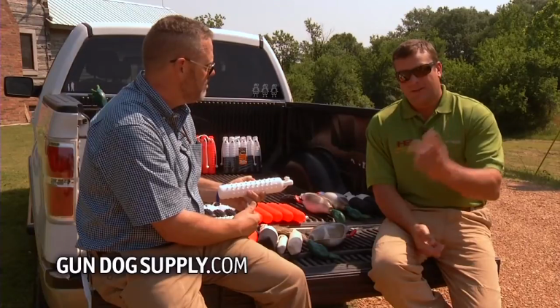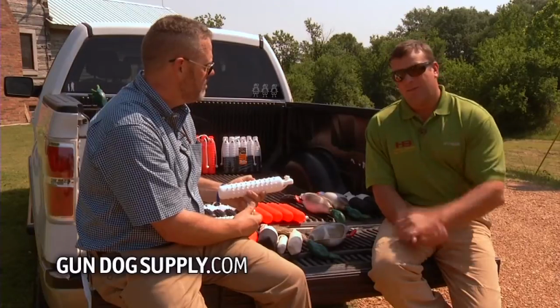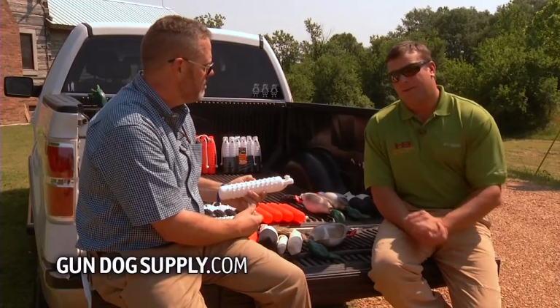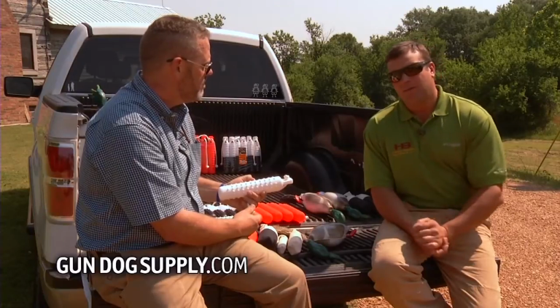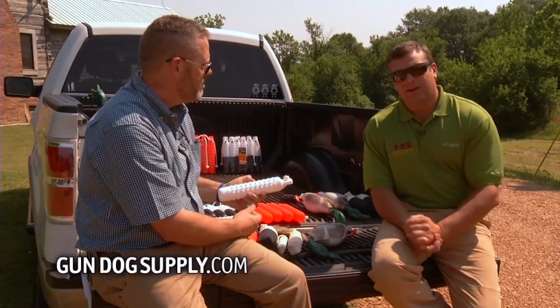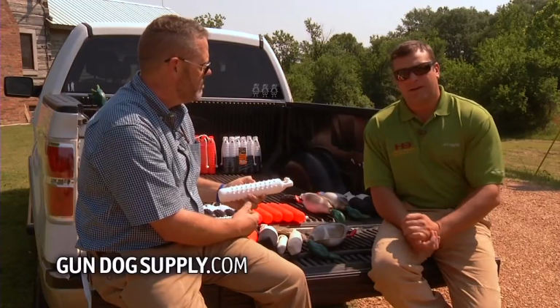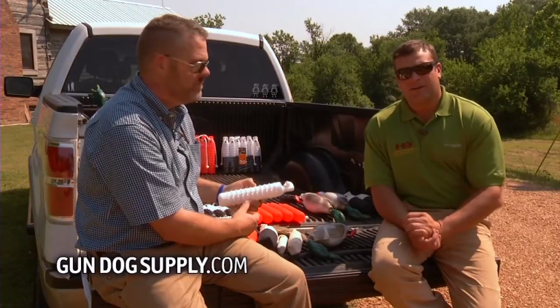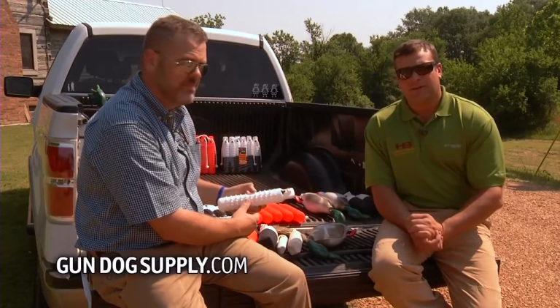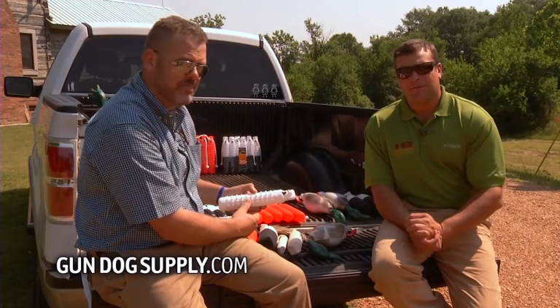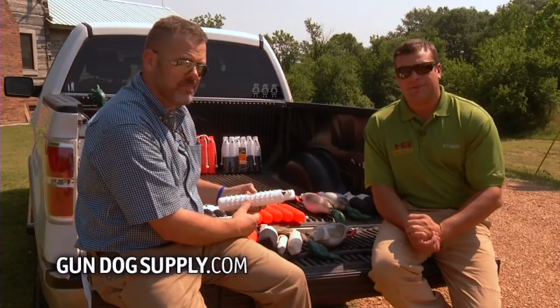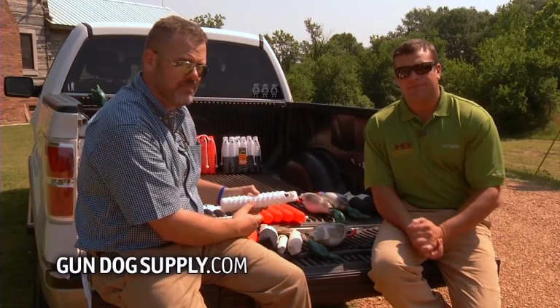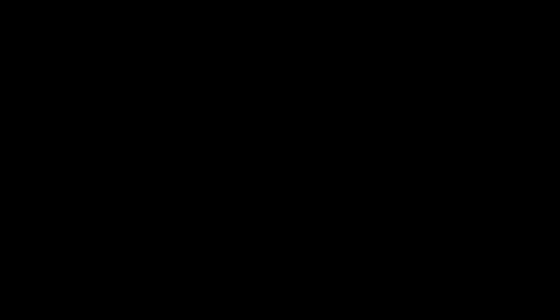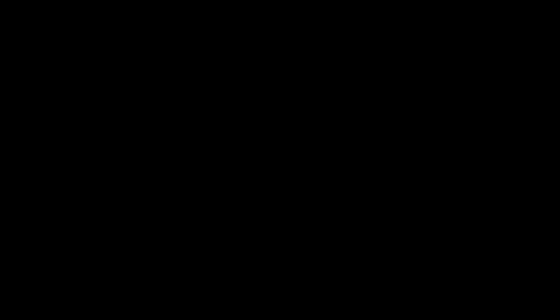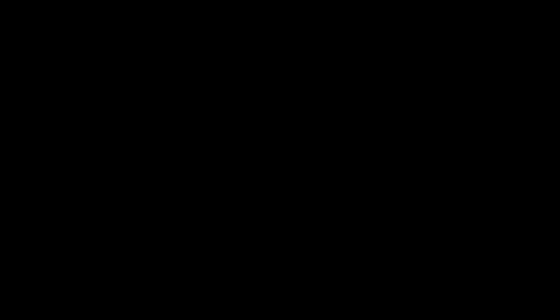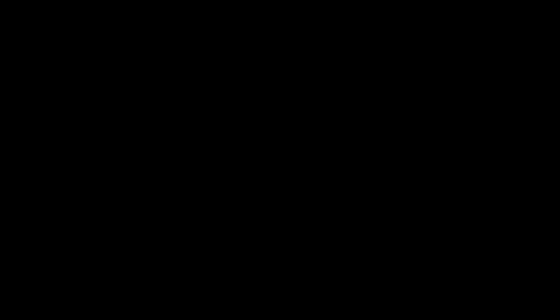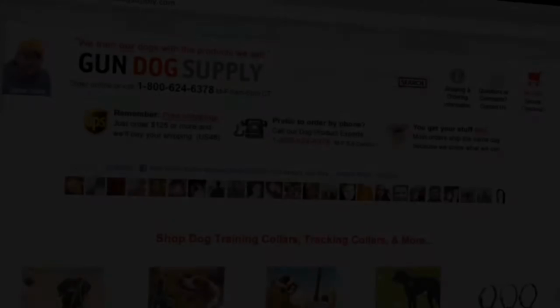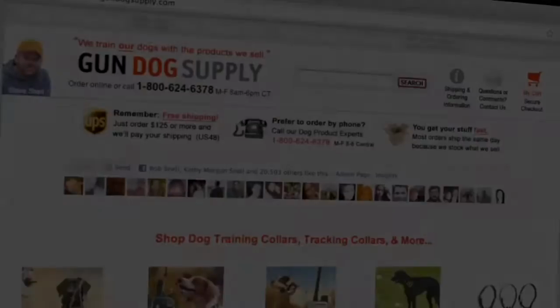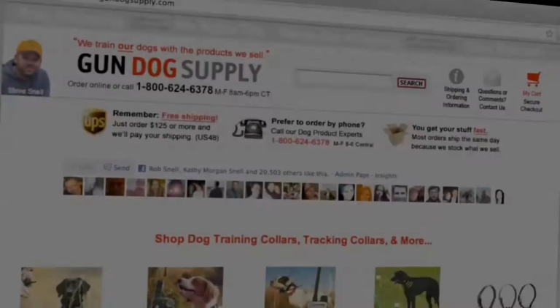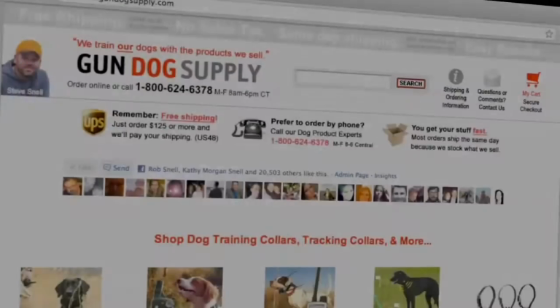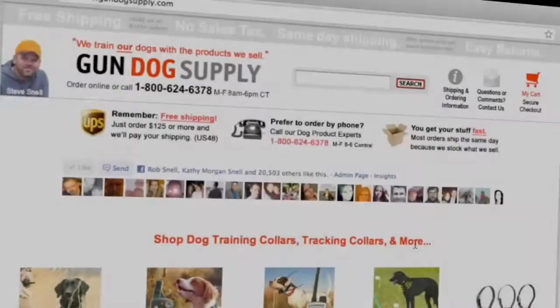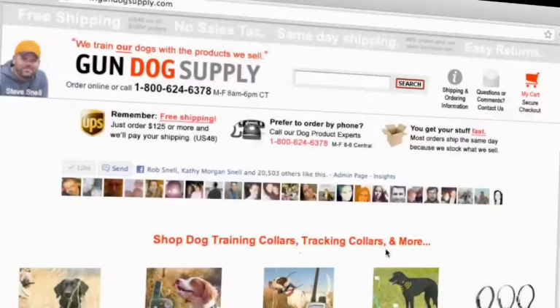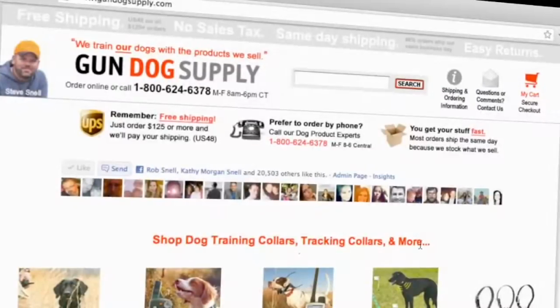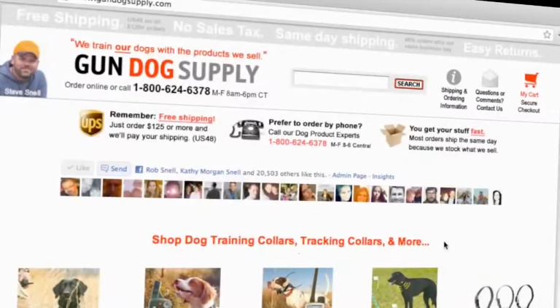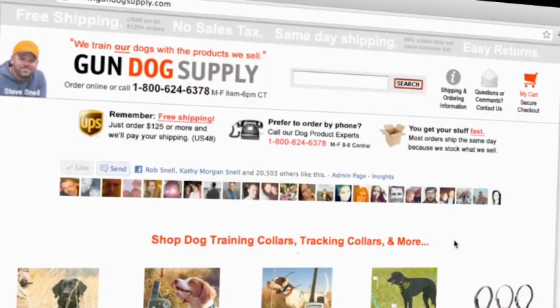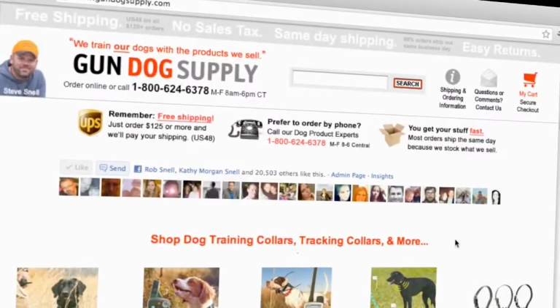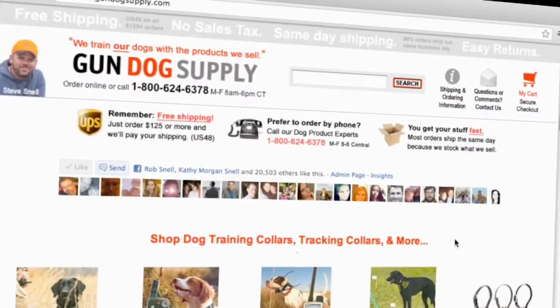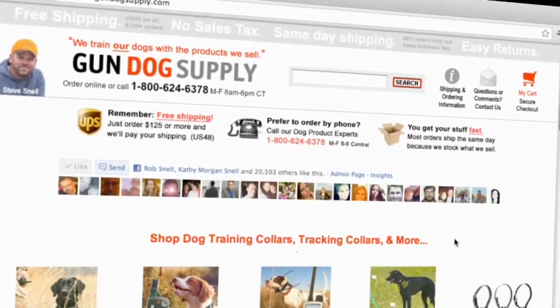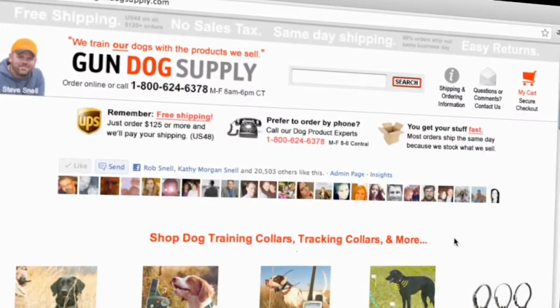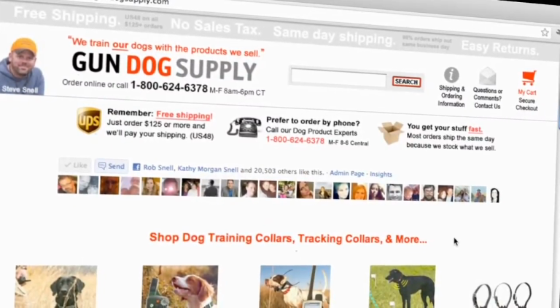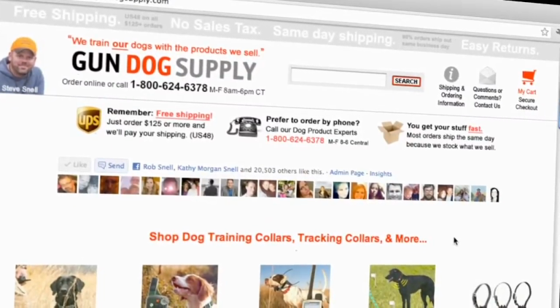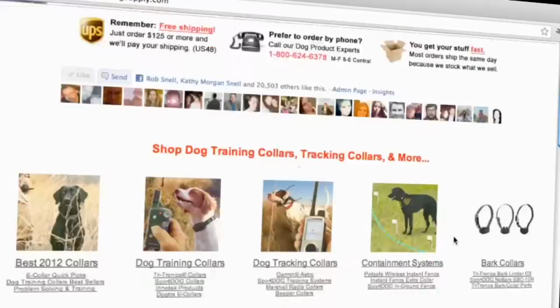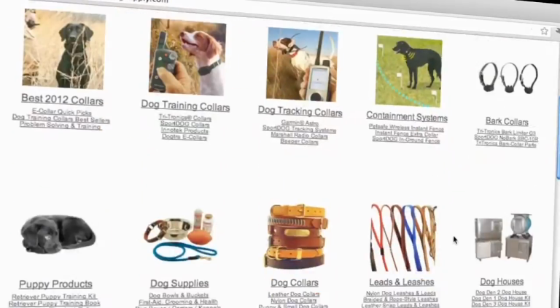That'll be your Hunting Break Gun Dog Tip of the Week. This is Steve Snell with gundogsupply.com.